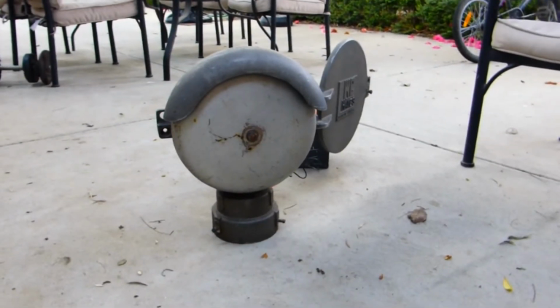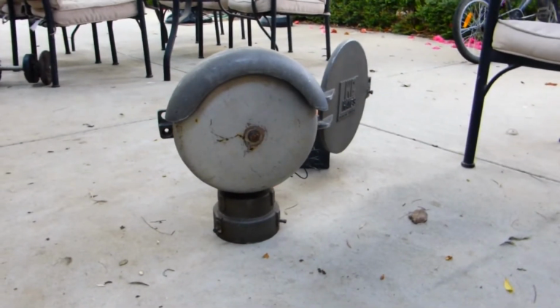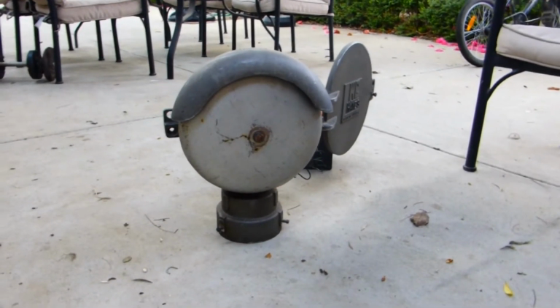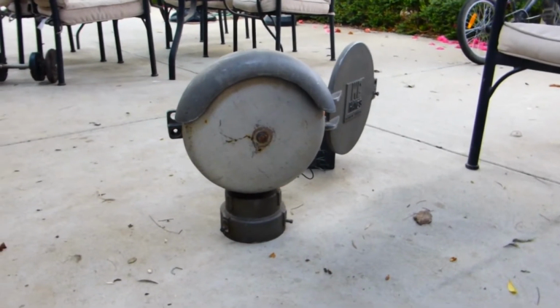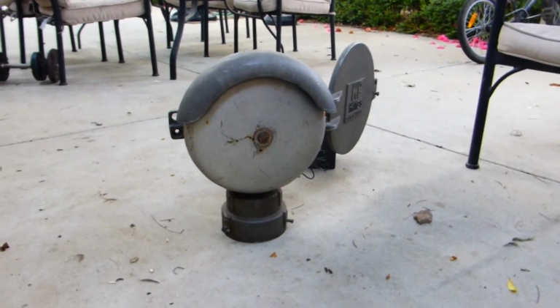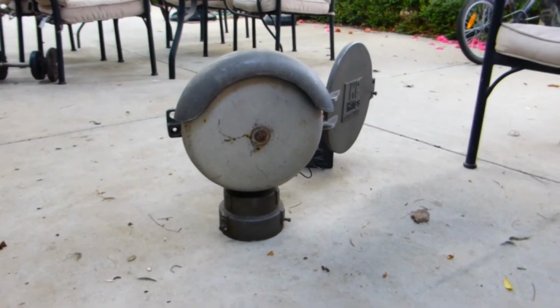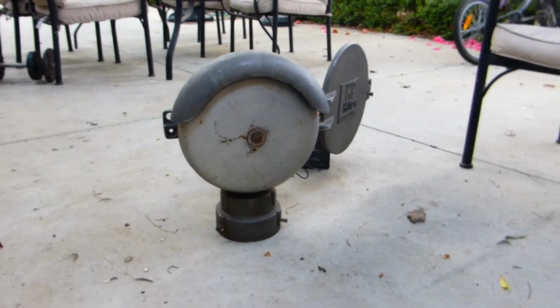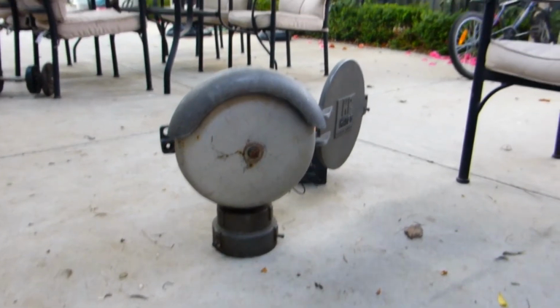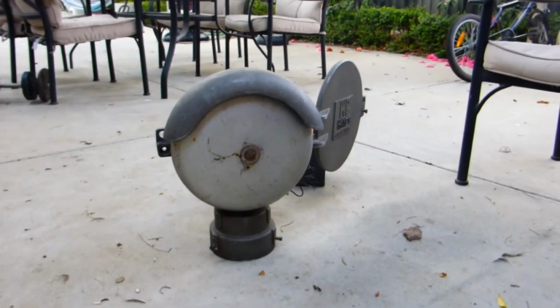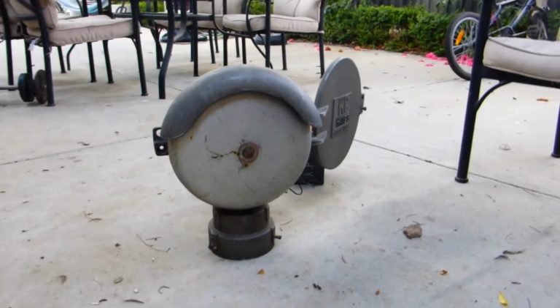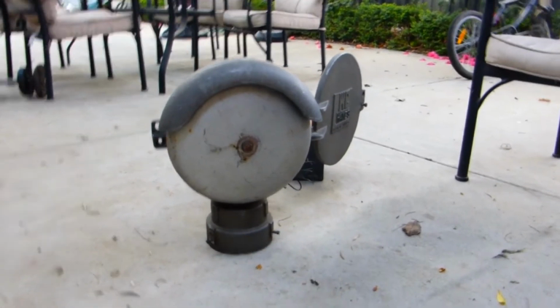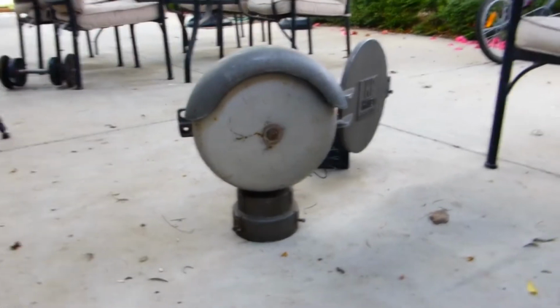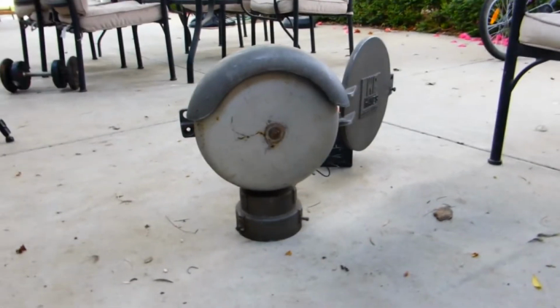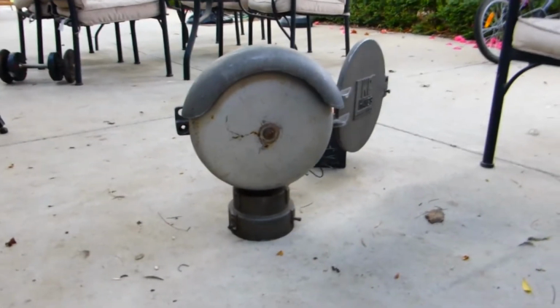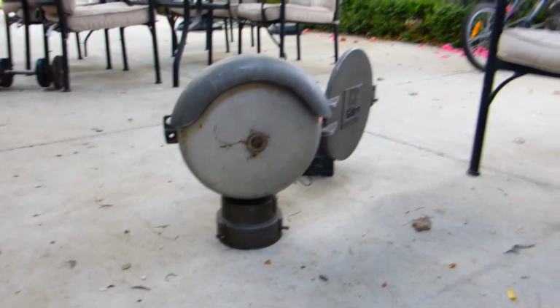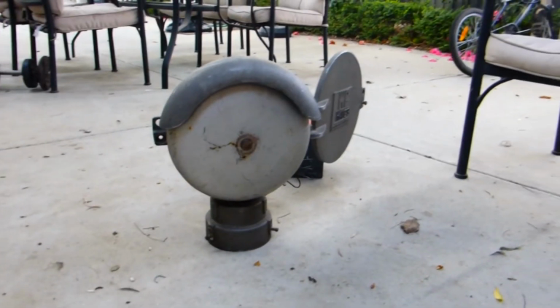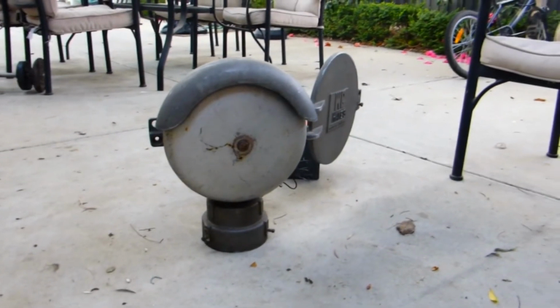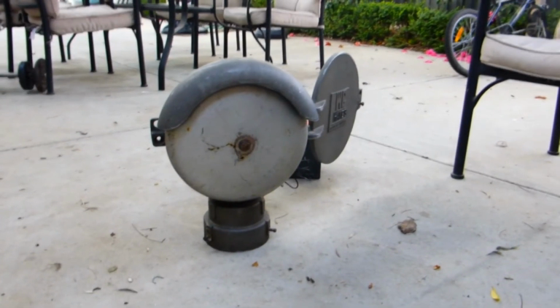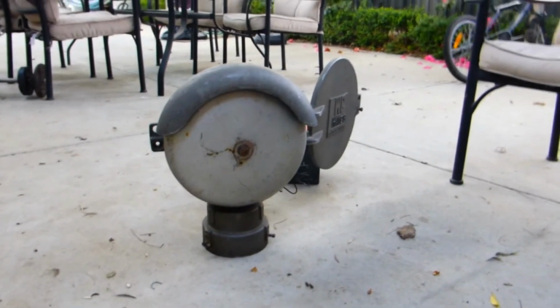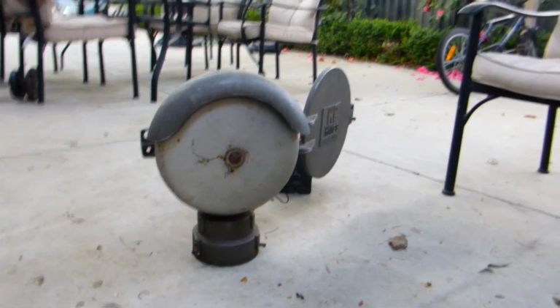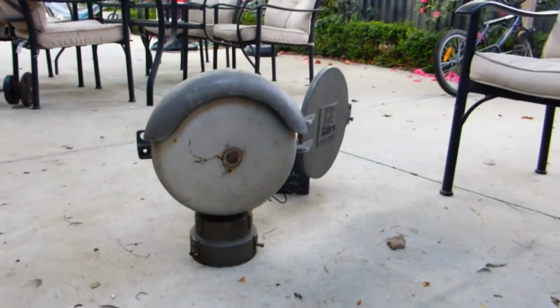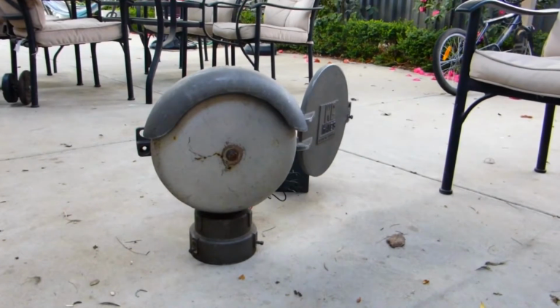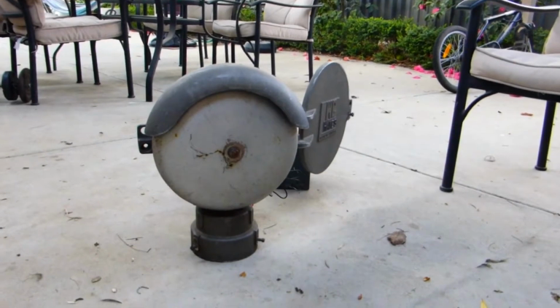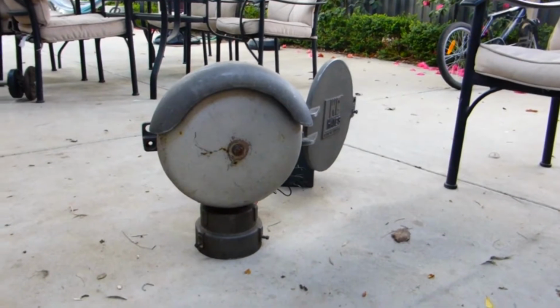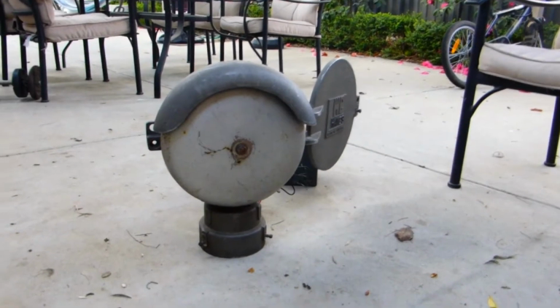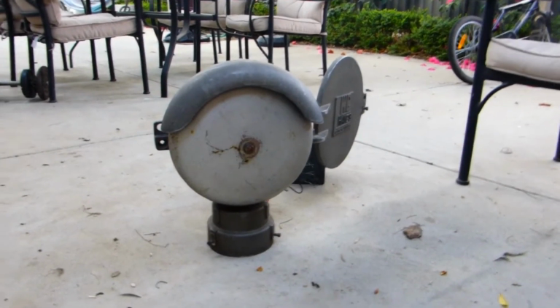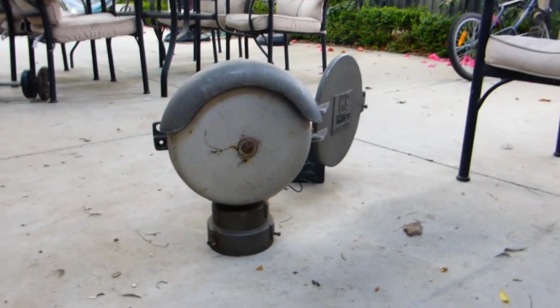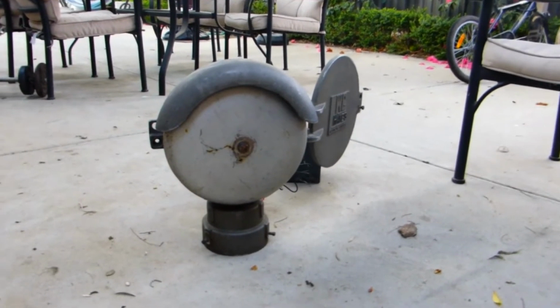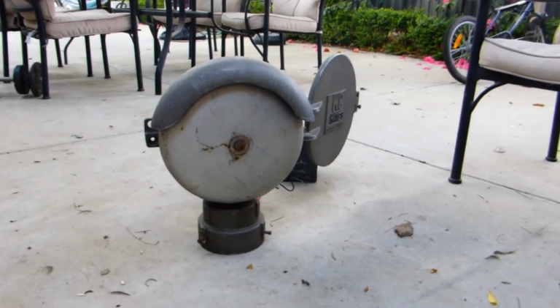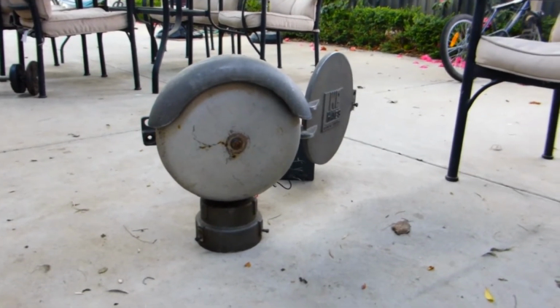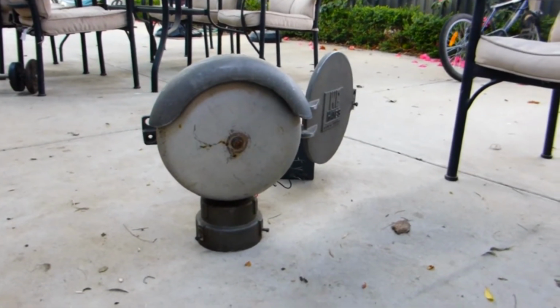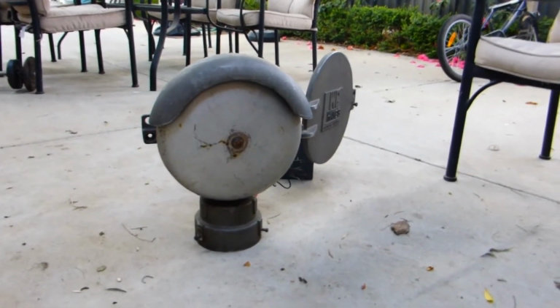Hi guys, this is LevelCrossingFan here and I'm doing an update video on my Western Cullen Hayes mechanical barrel.